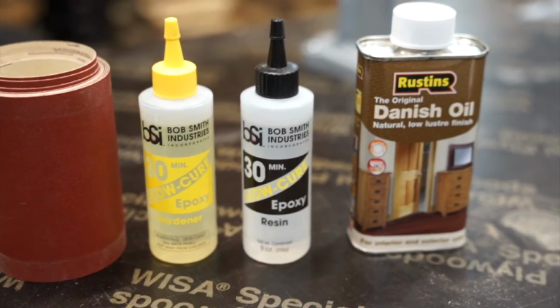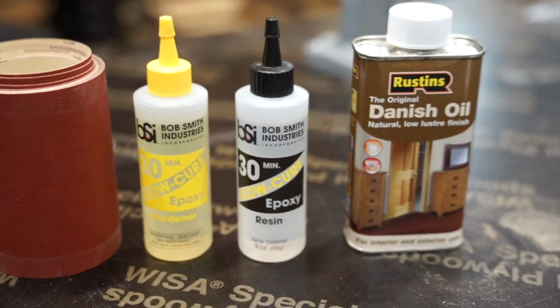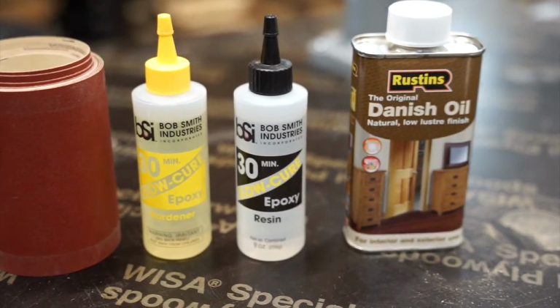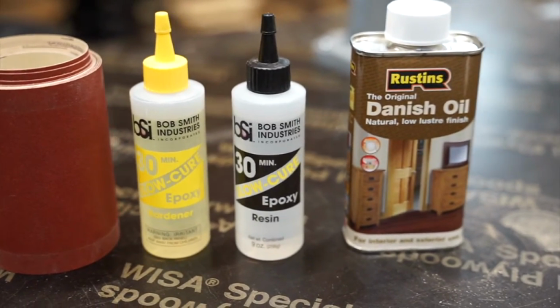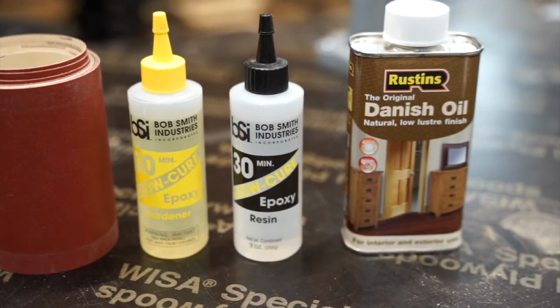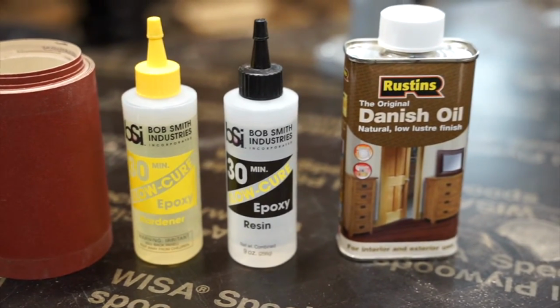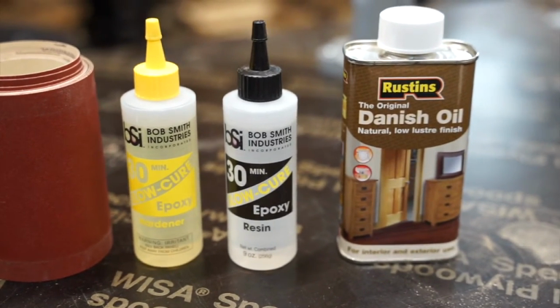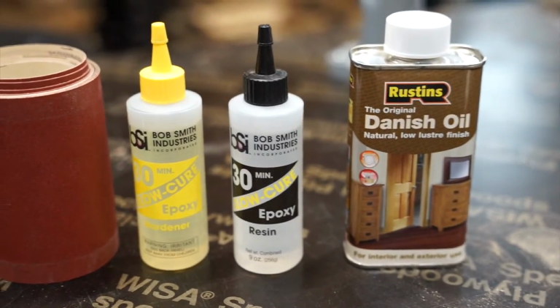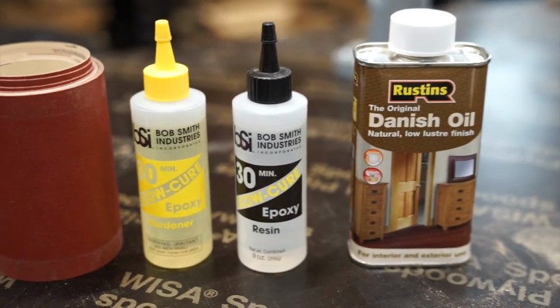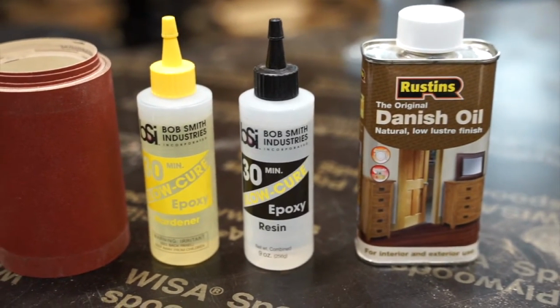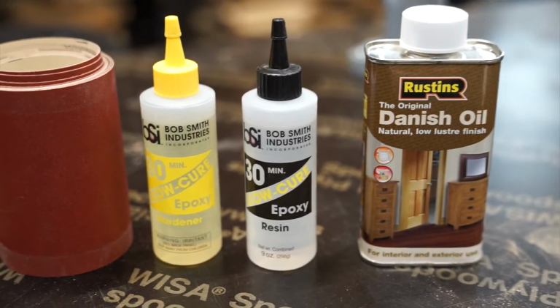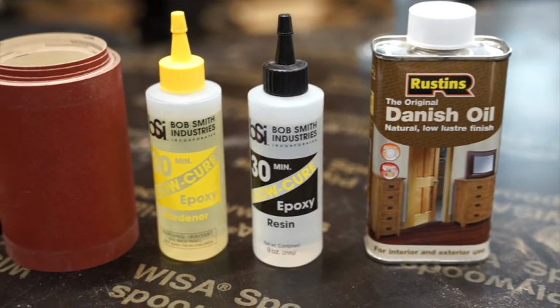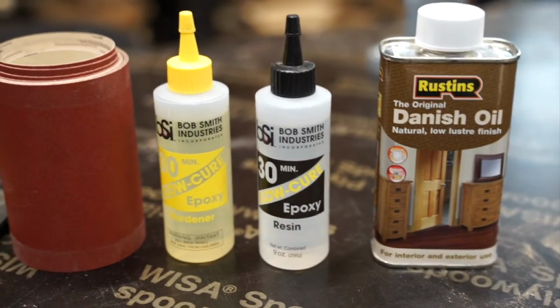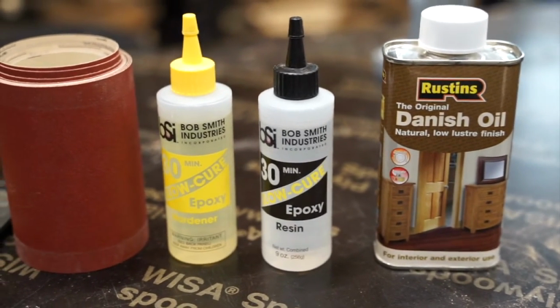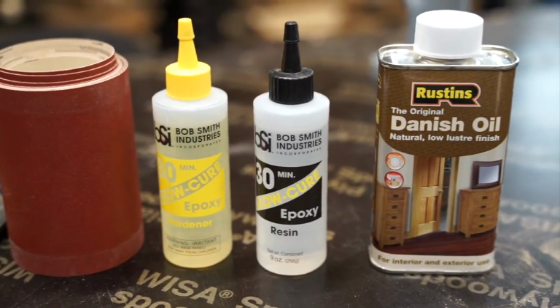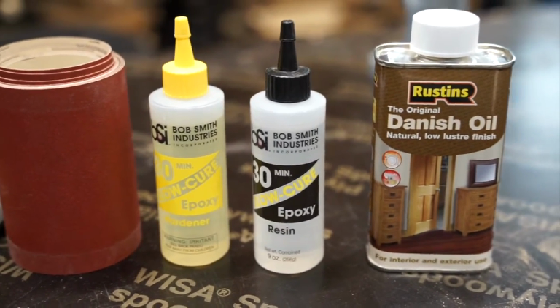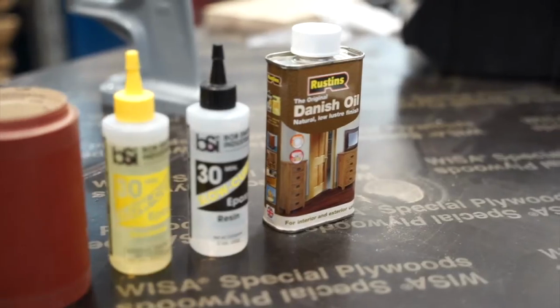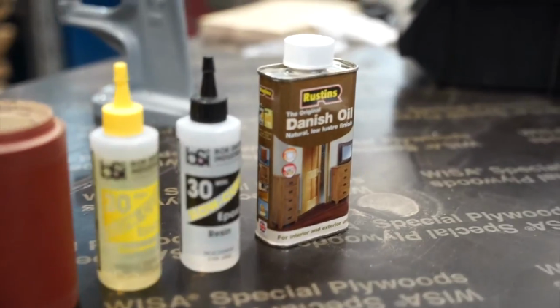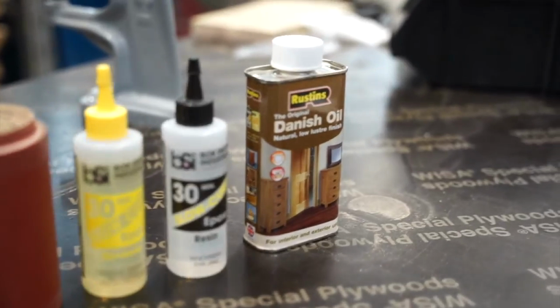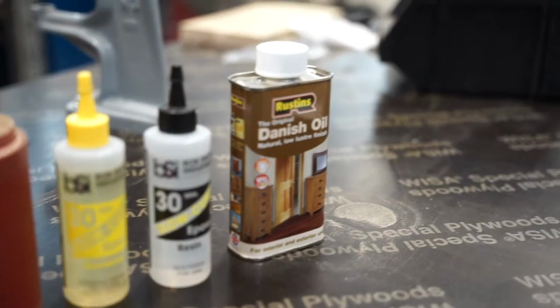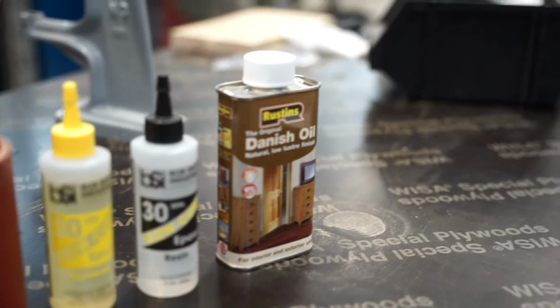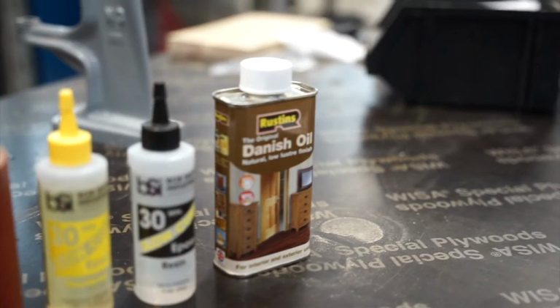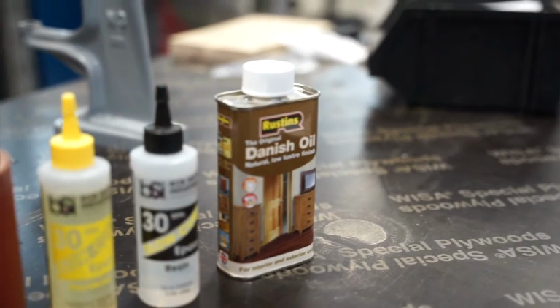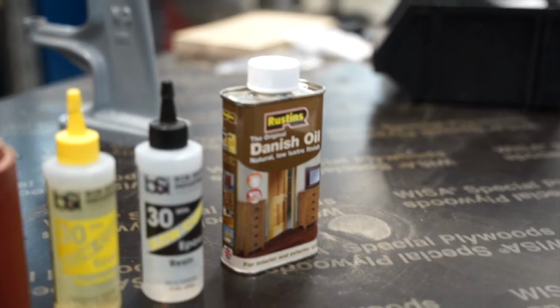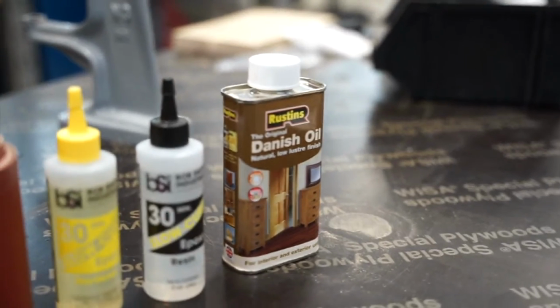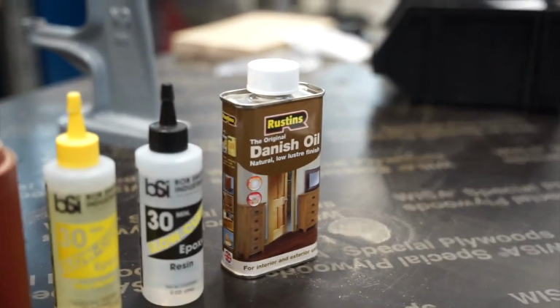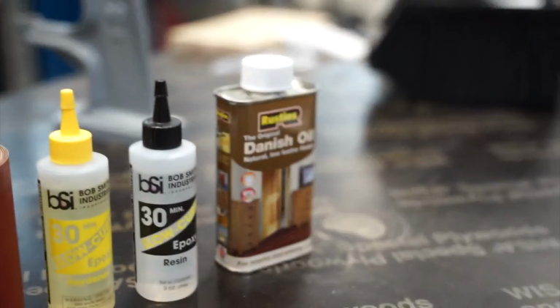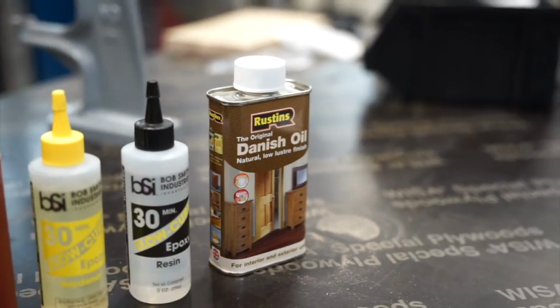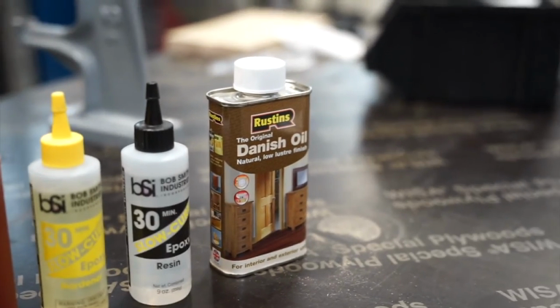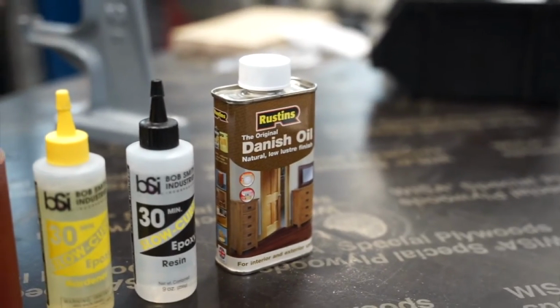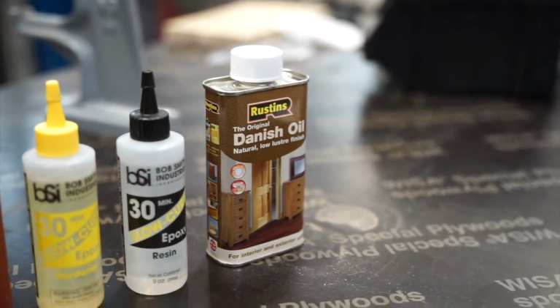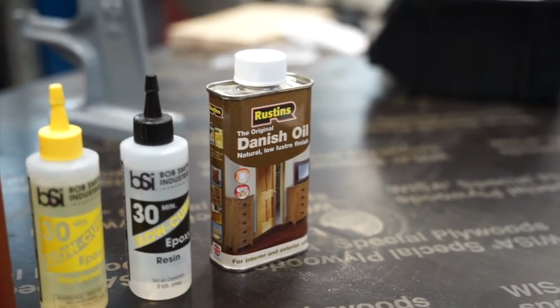You can also use the BSI Insta Flex Plus. We will use Danish oil for the finish.